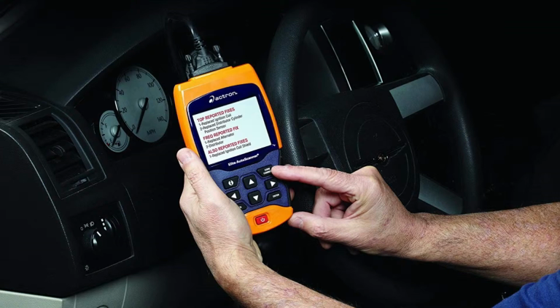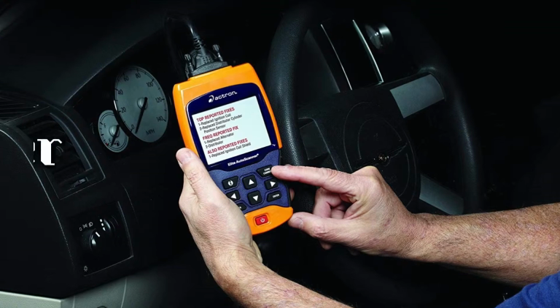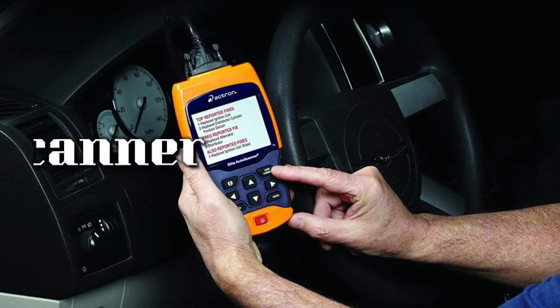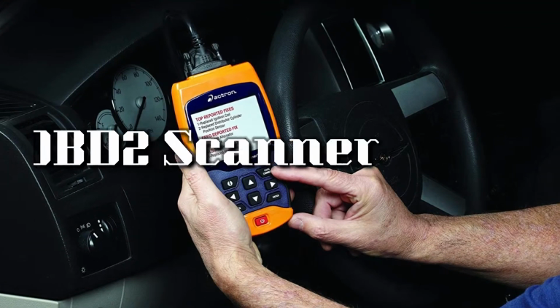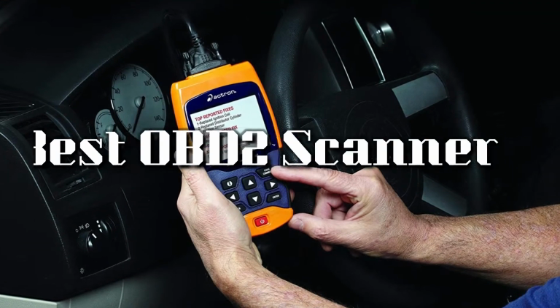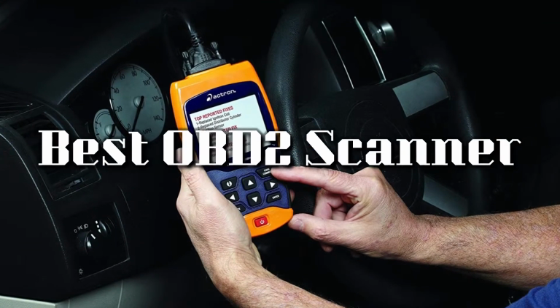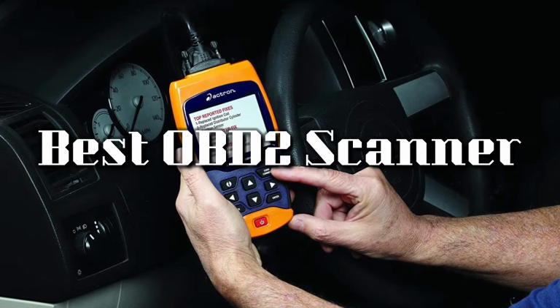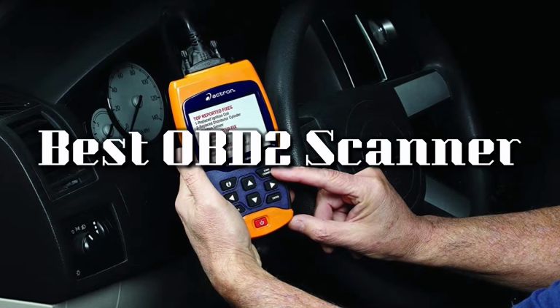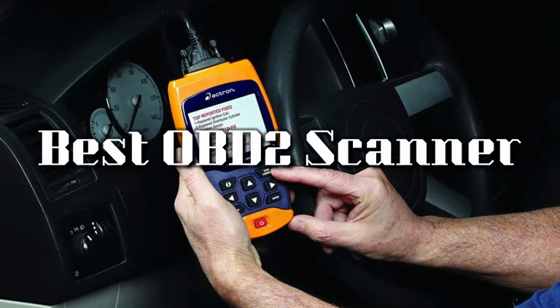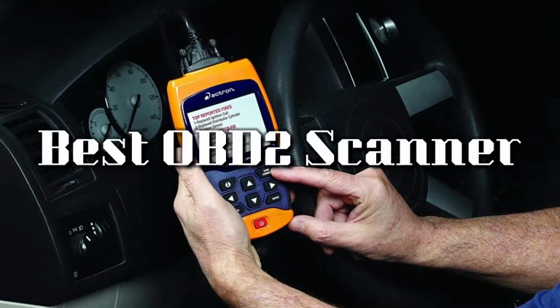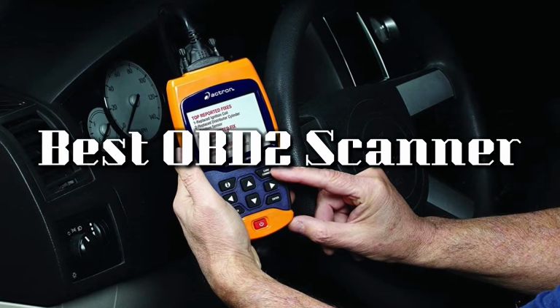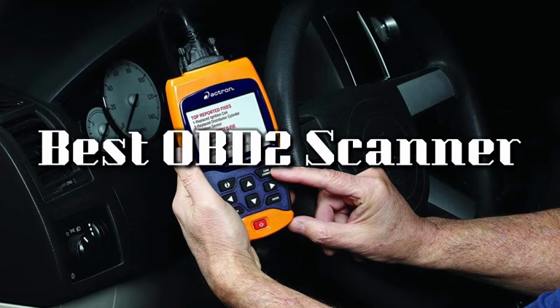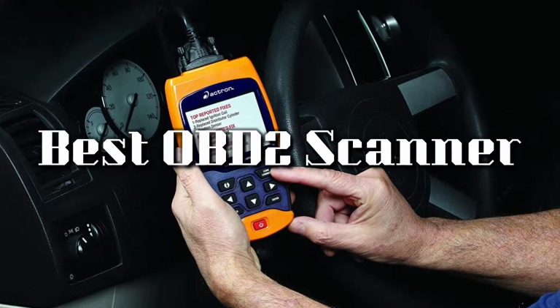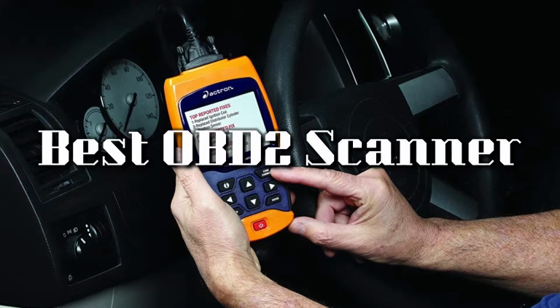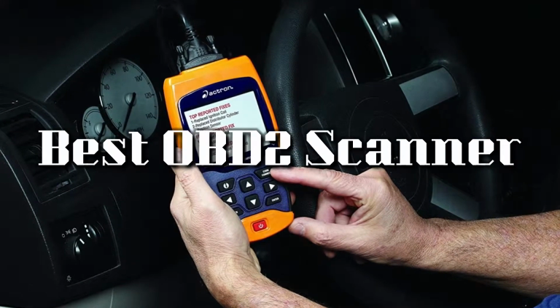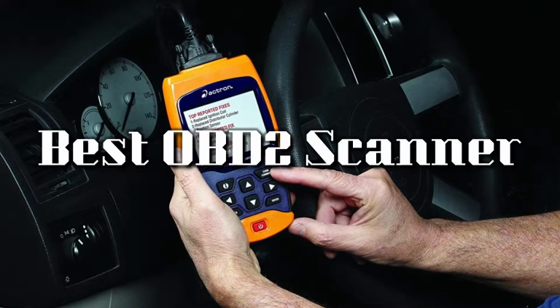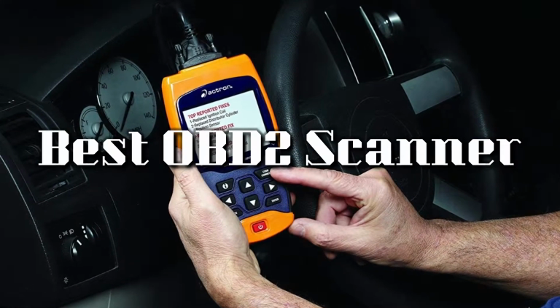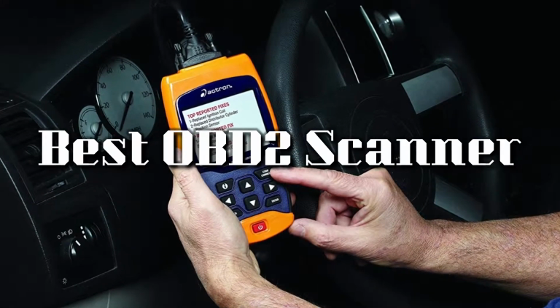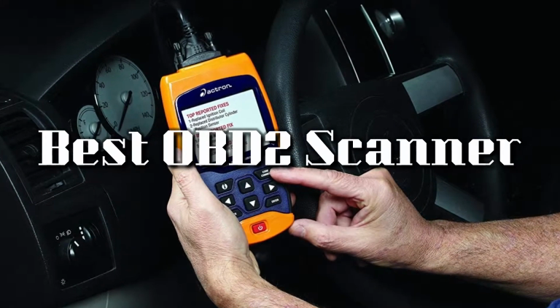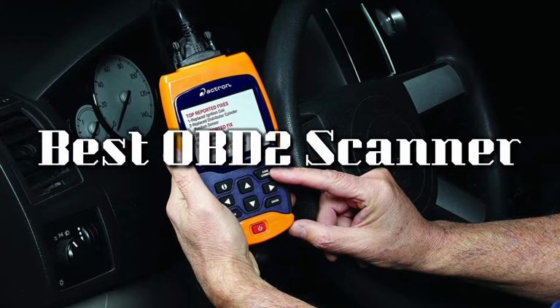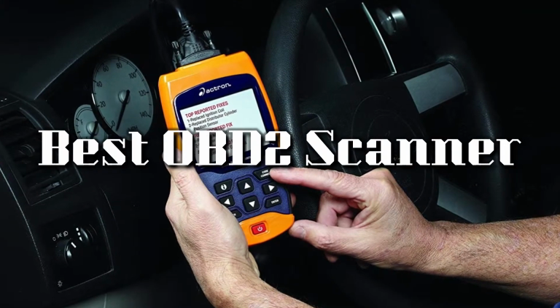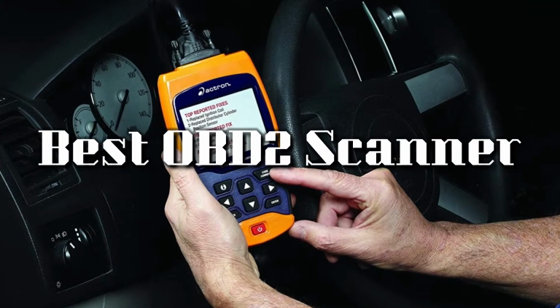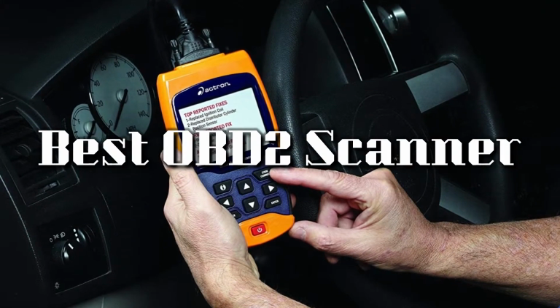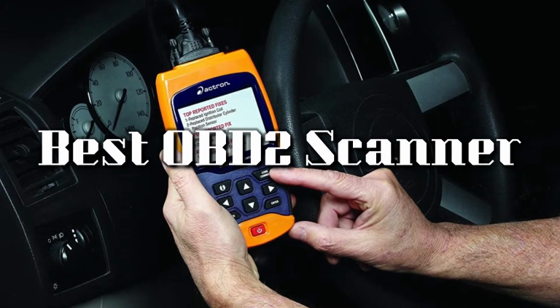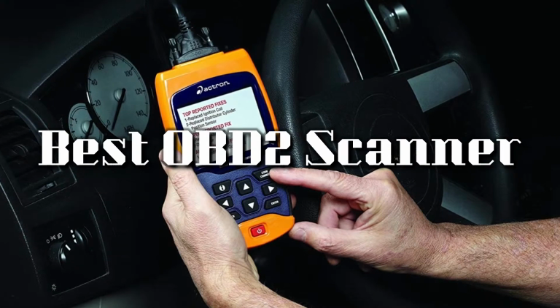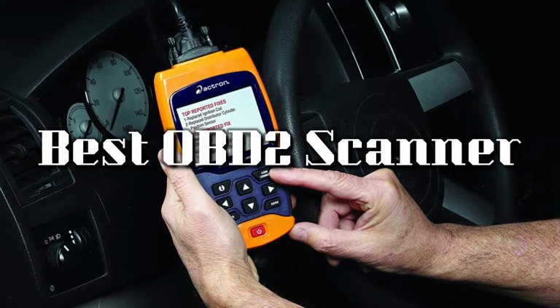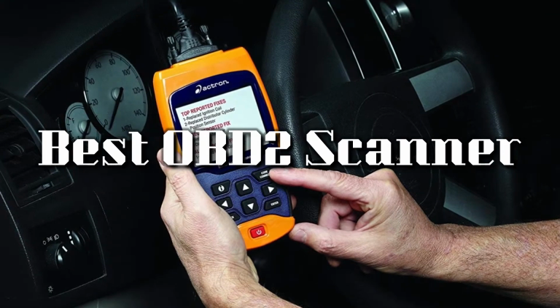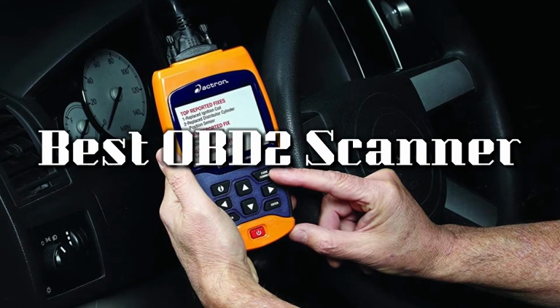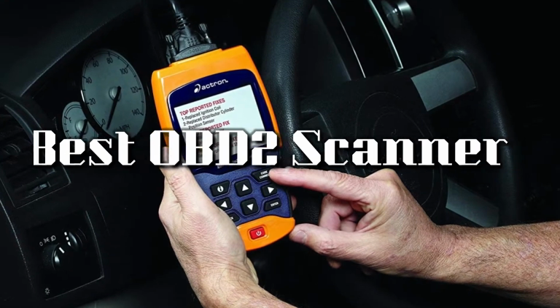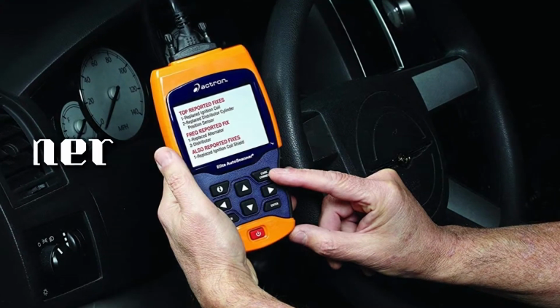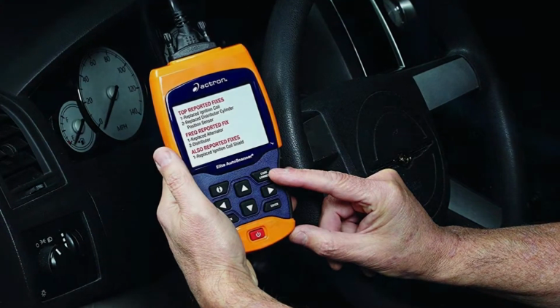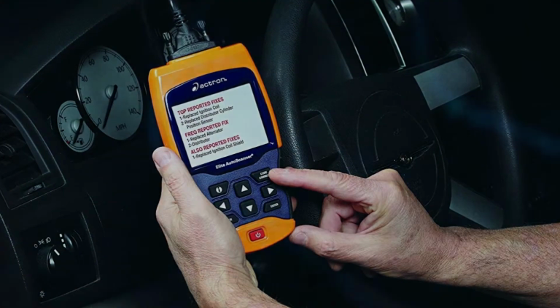Welcome back everyone. Today I'm going to talk about the best OBD2 scanners on the market for this year.